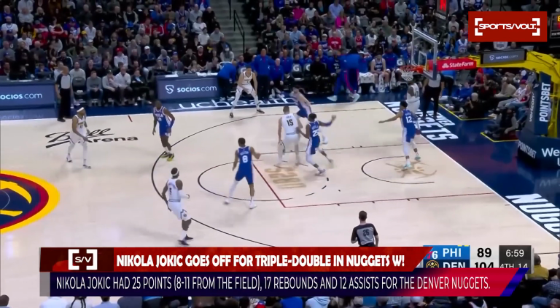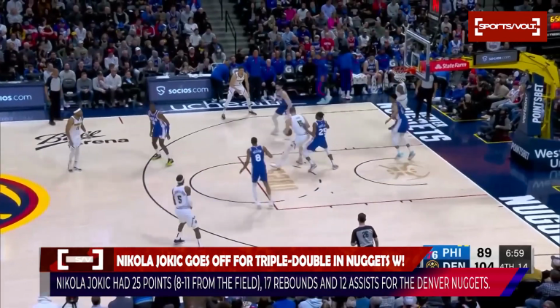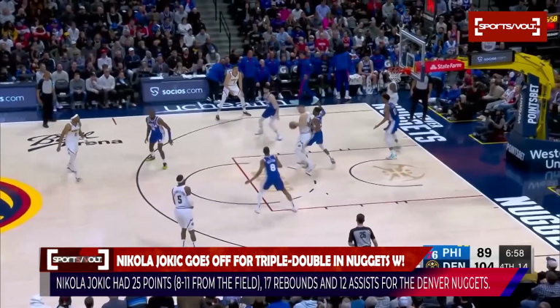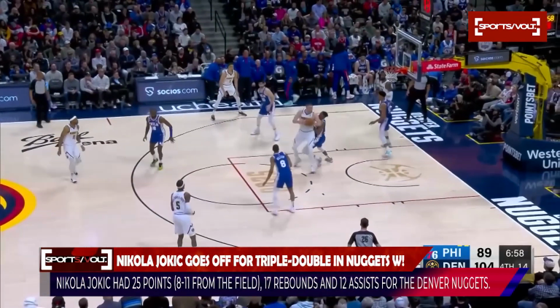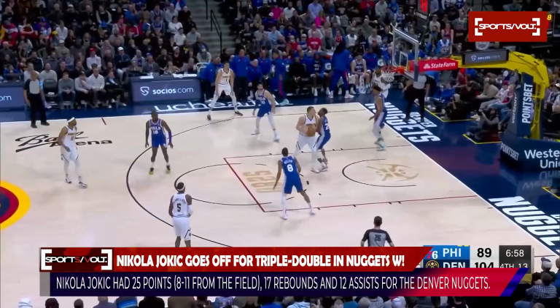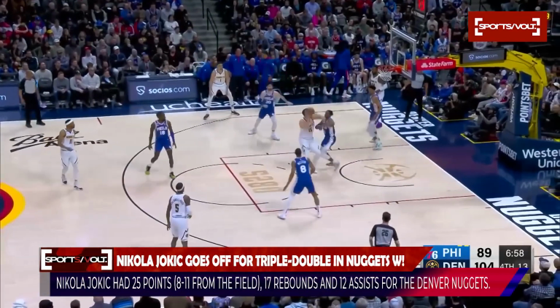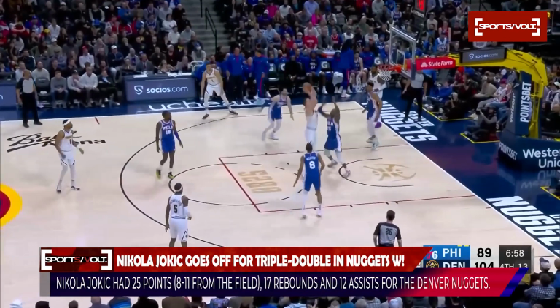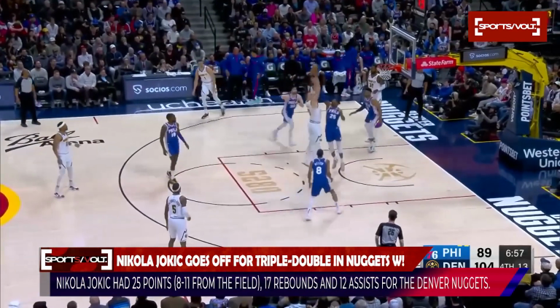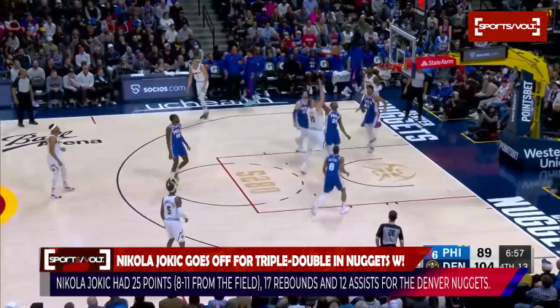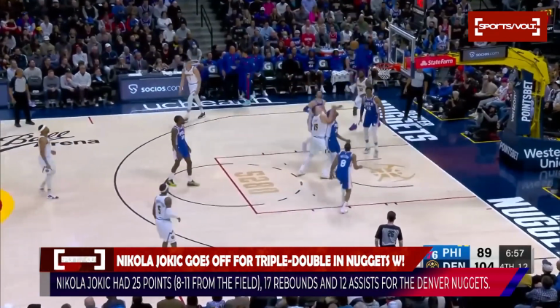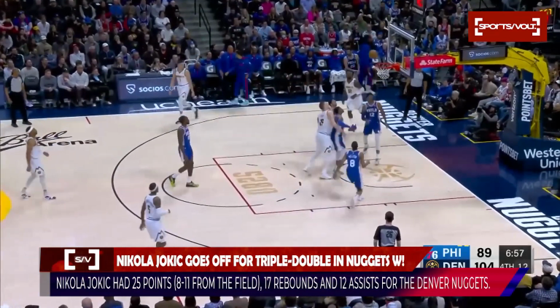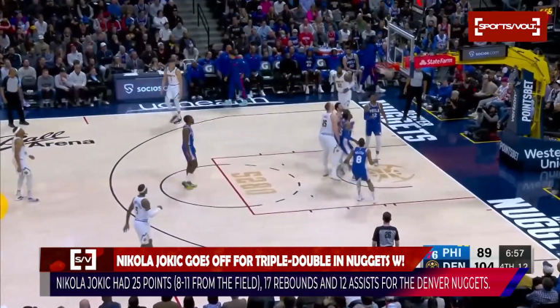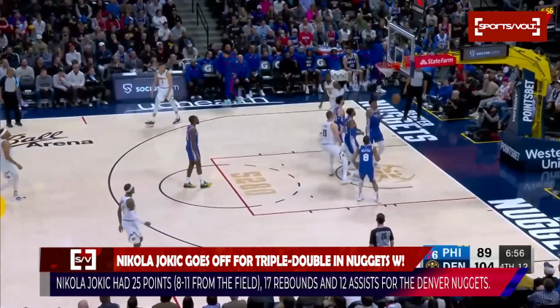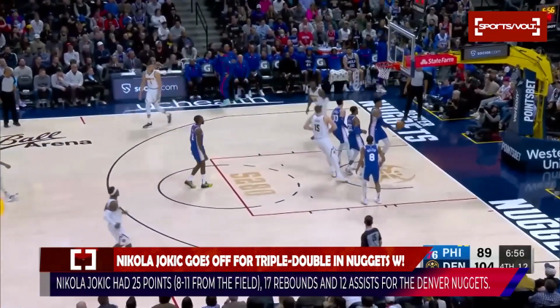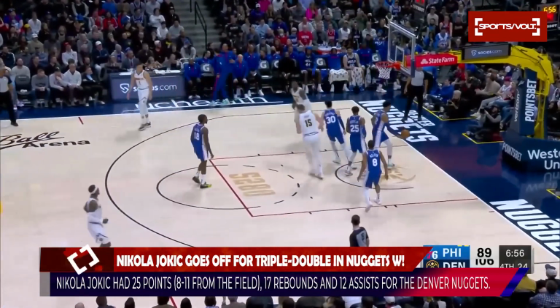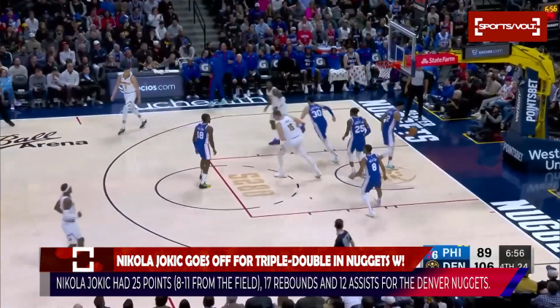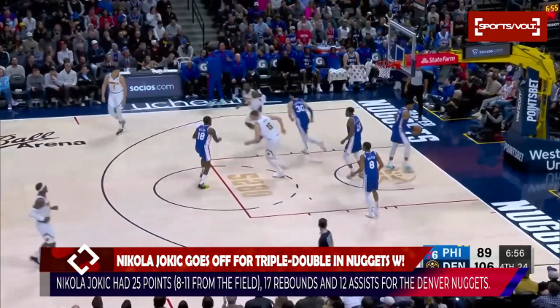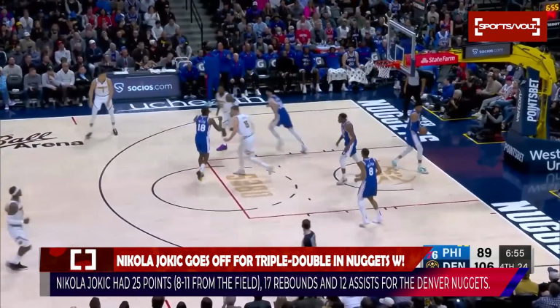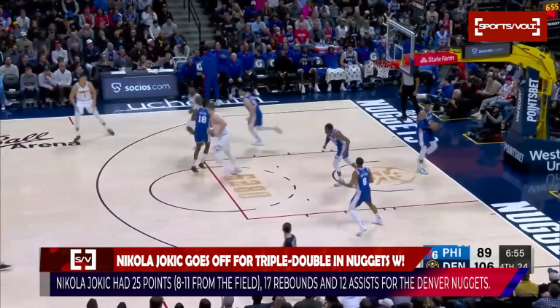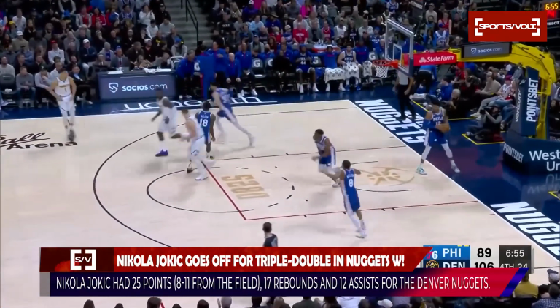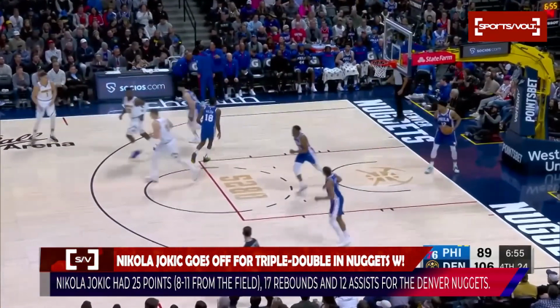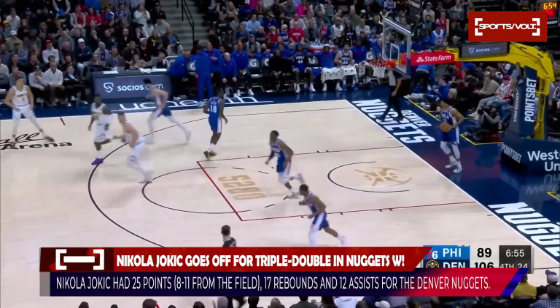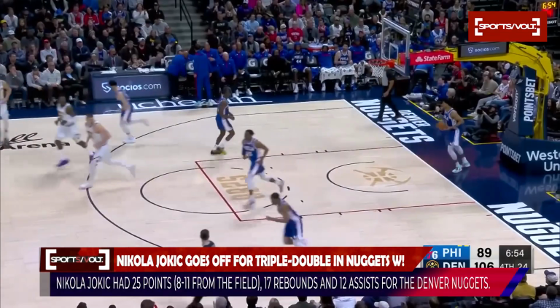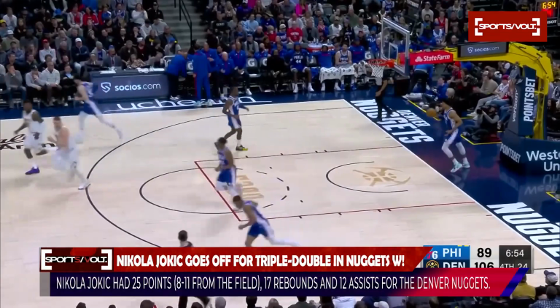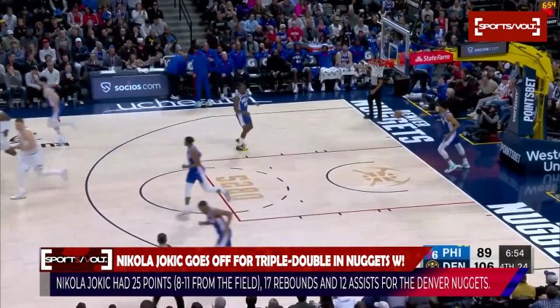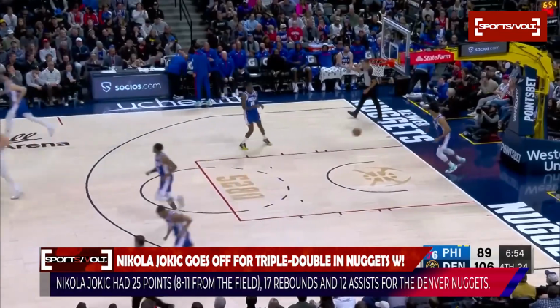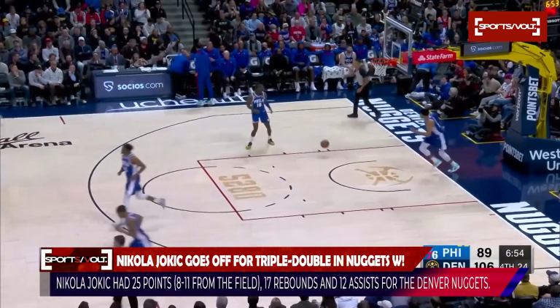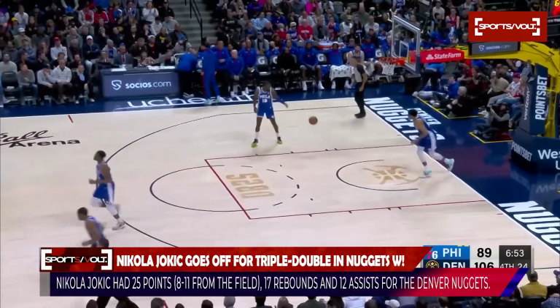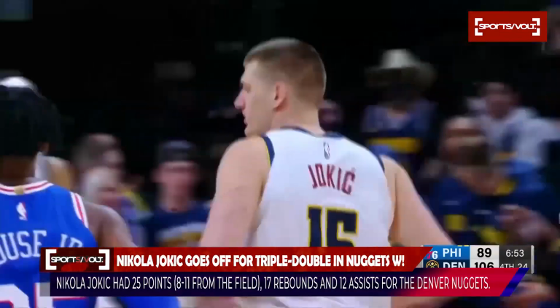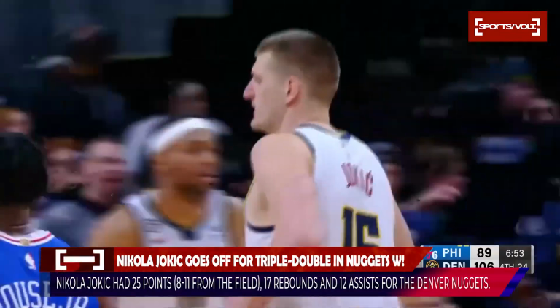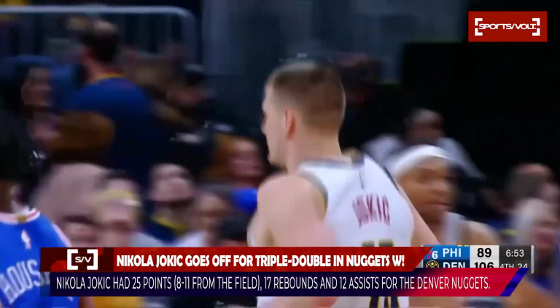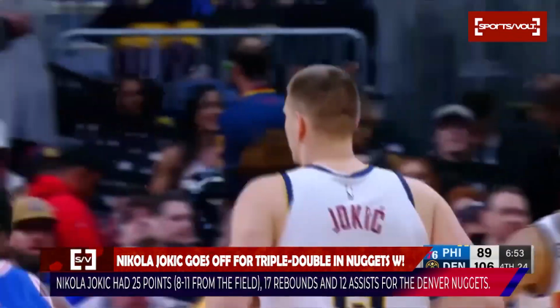Now Jokic on the move again — turn, face up — that's good too, right in the face of House Jr.